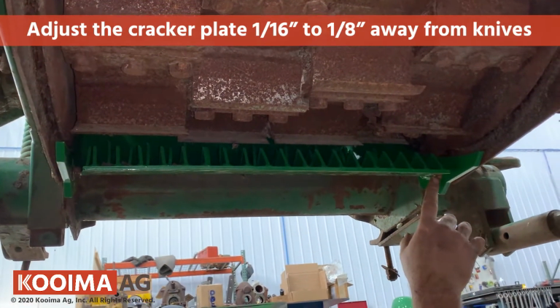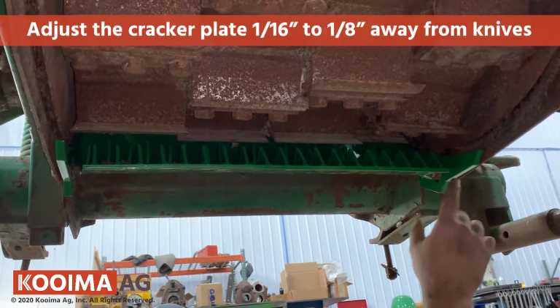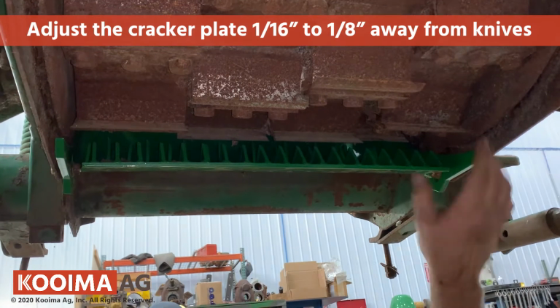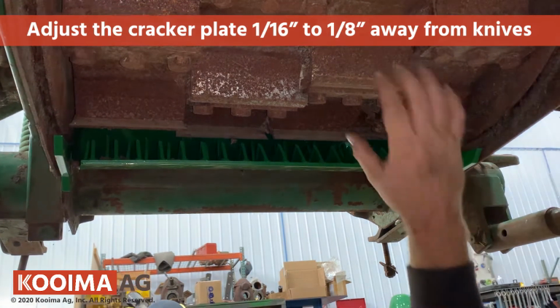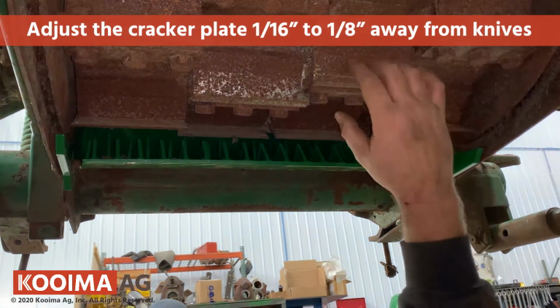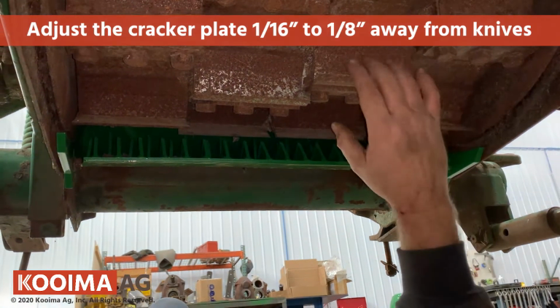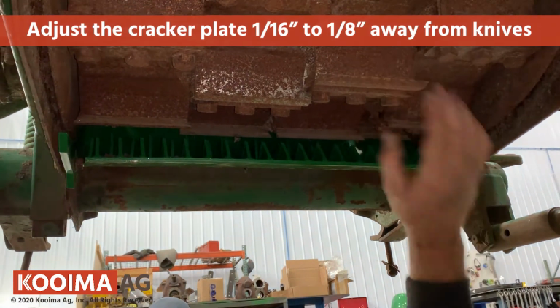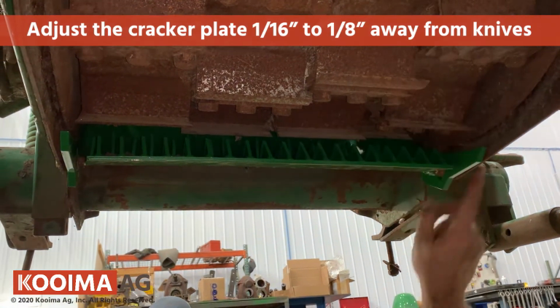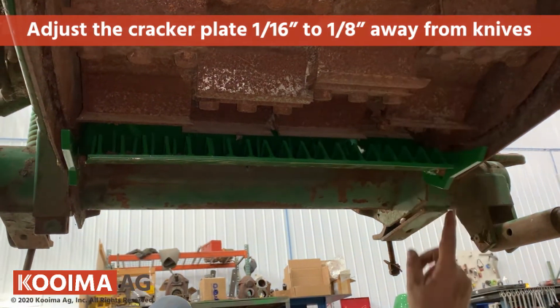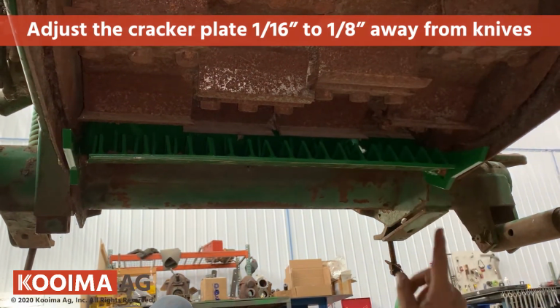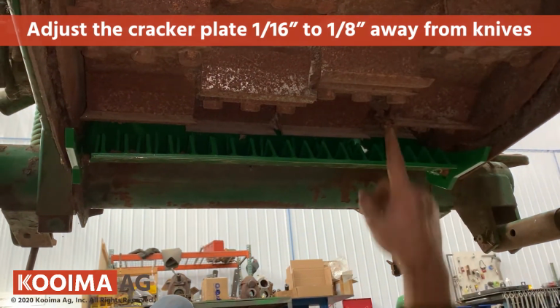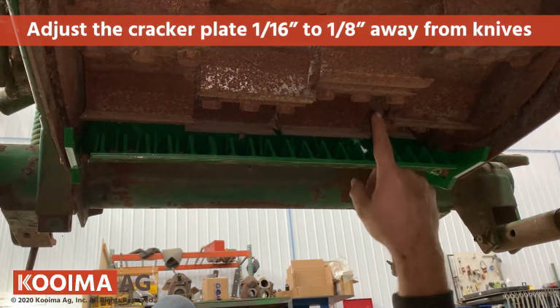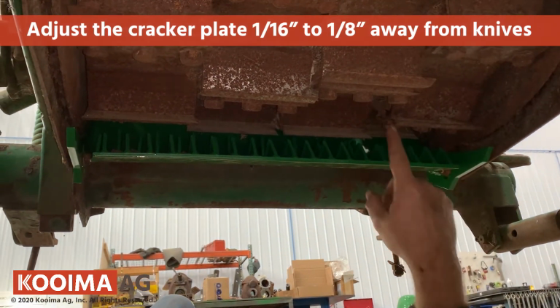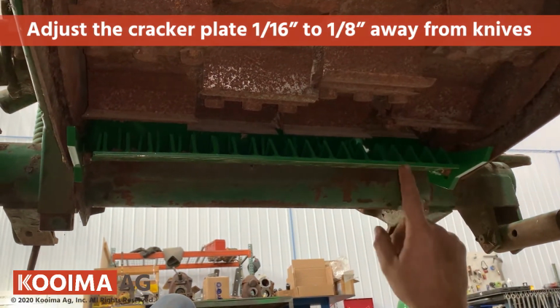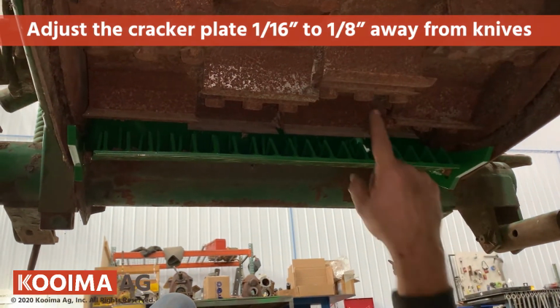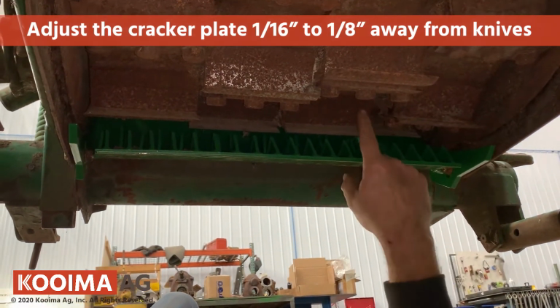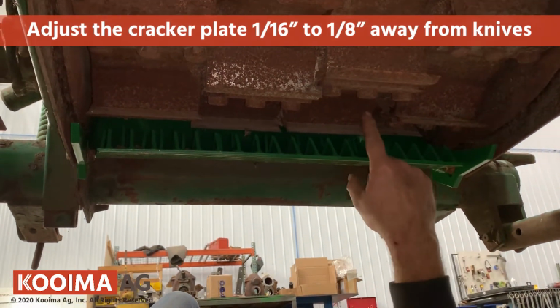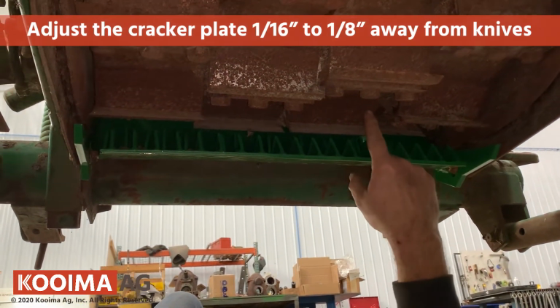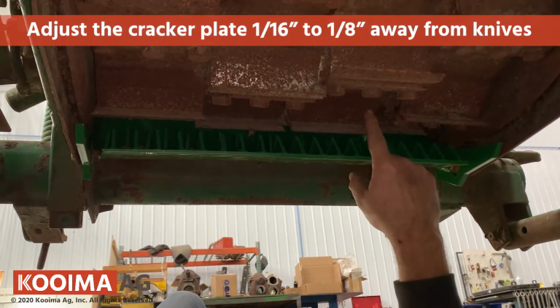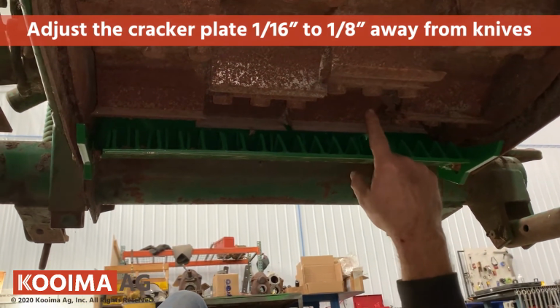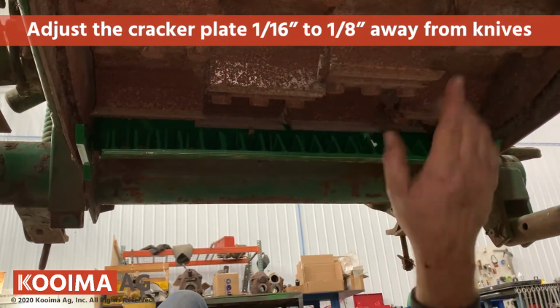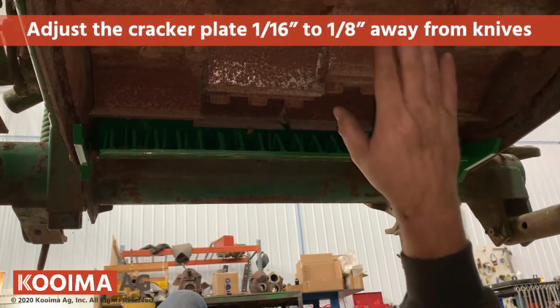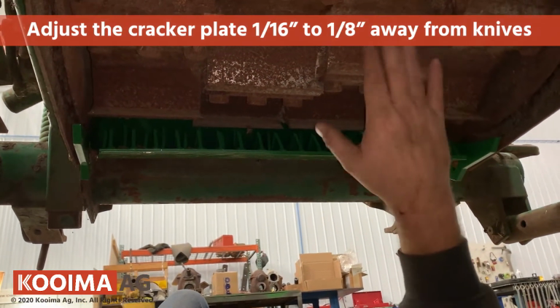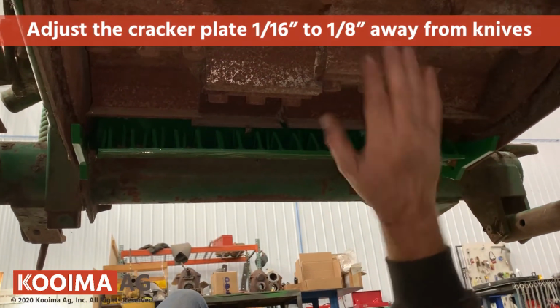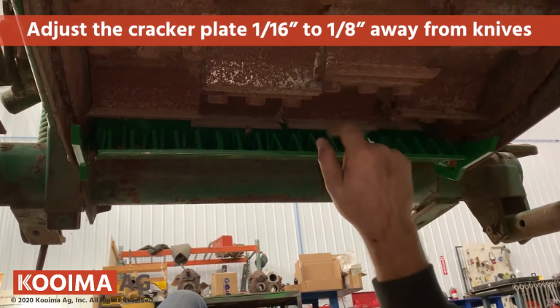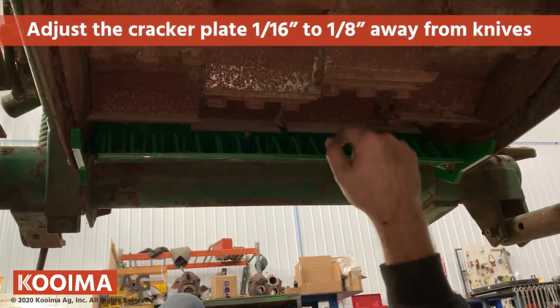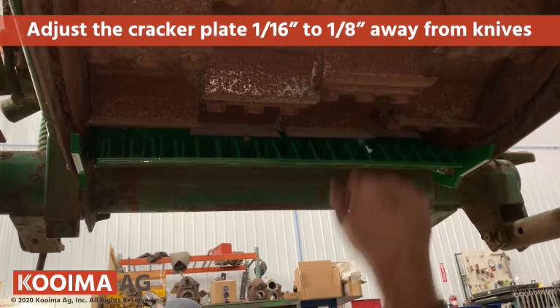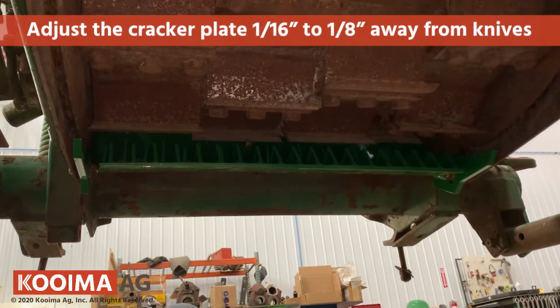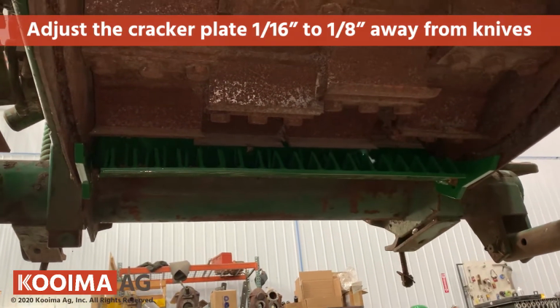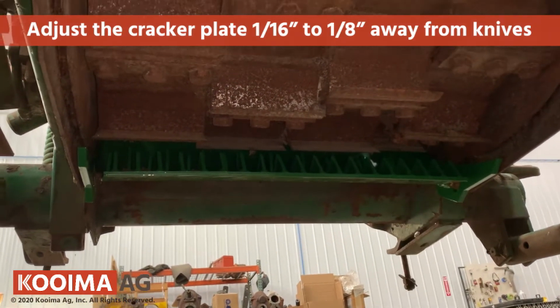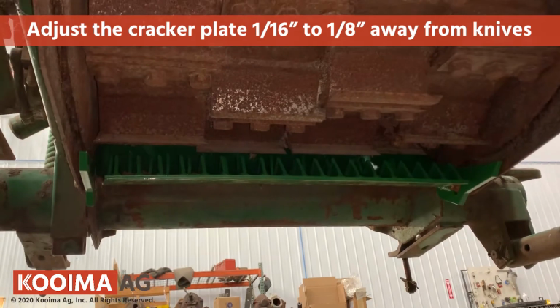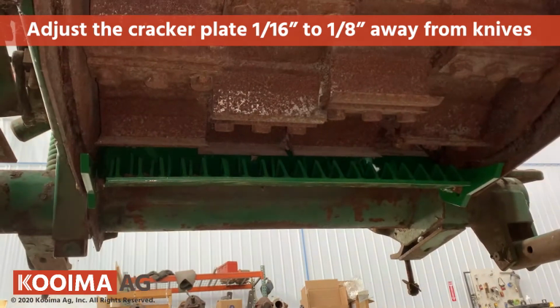So if the knives were really worn out, we'd probably be all the way up in the slot. If they were brand new knives, we'd be all the way down.